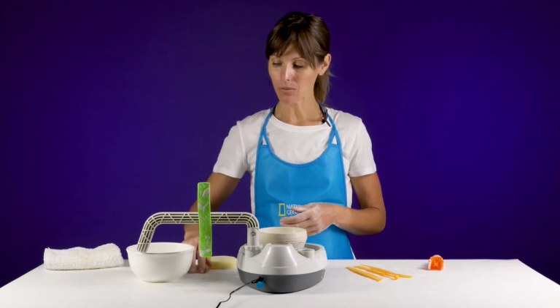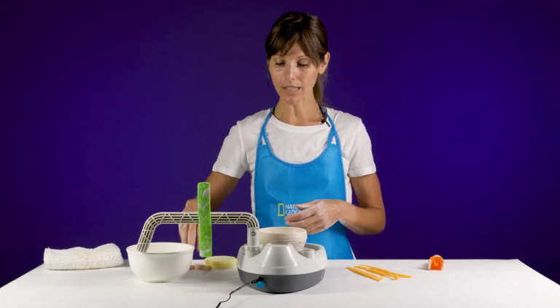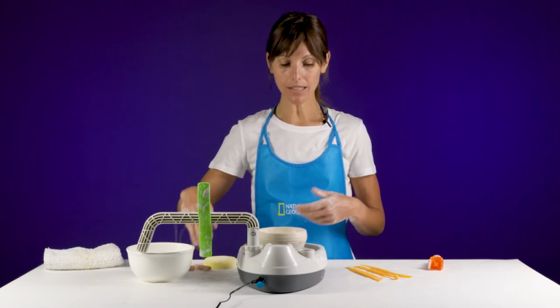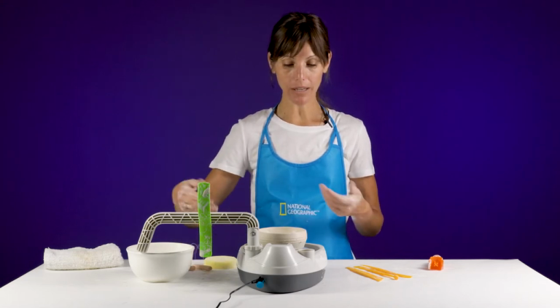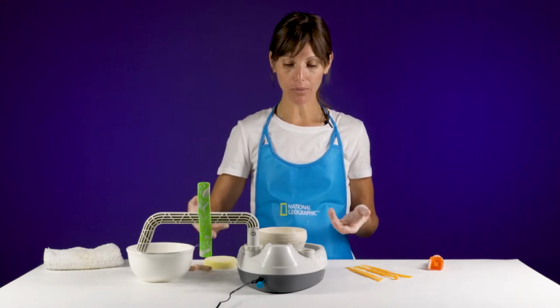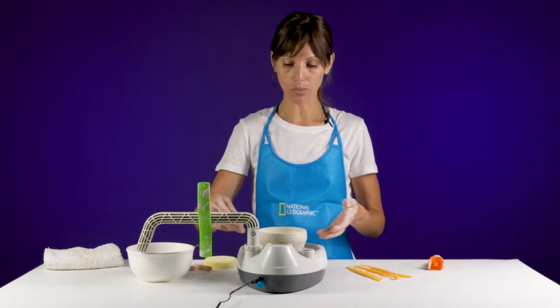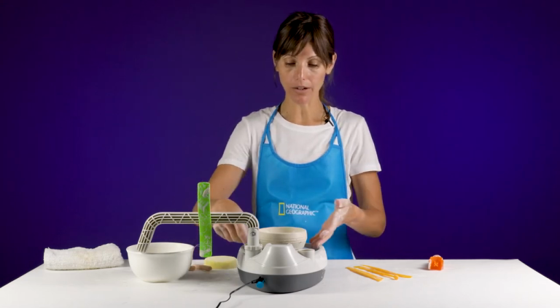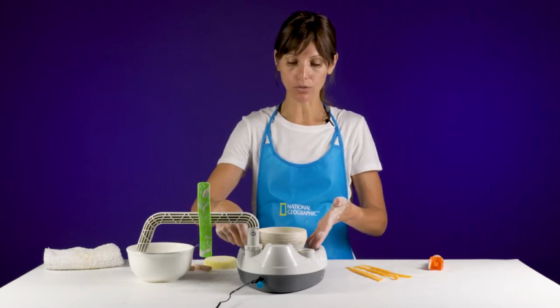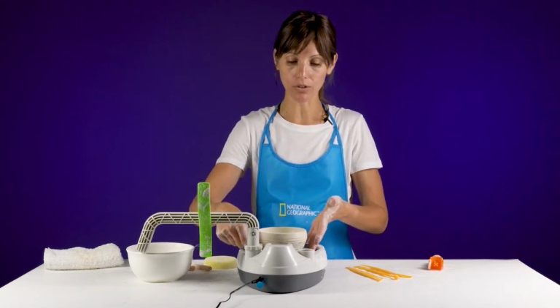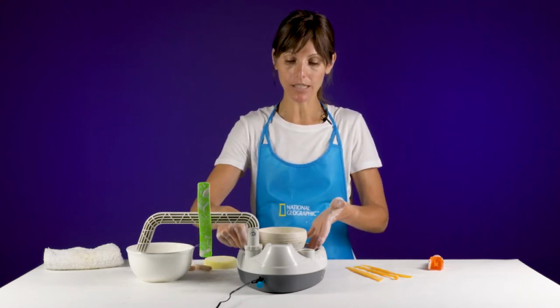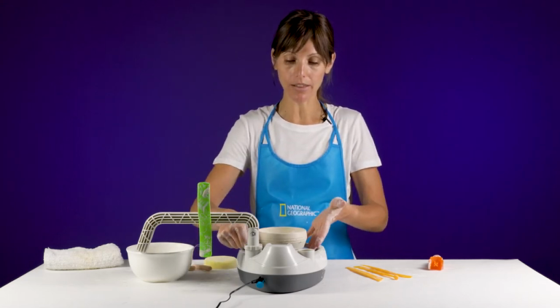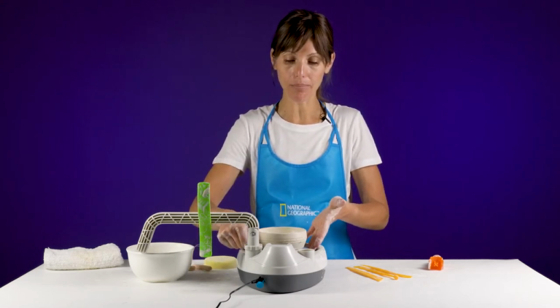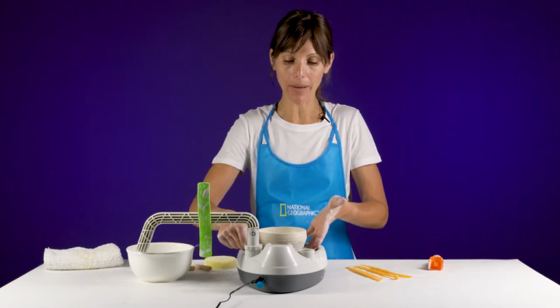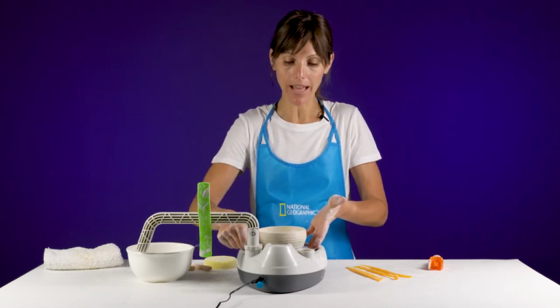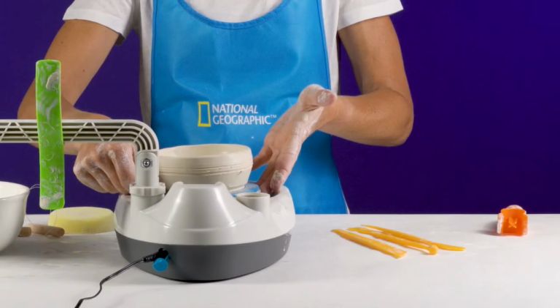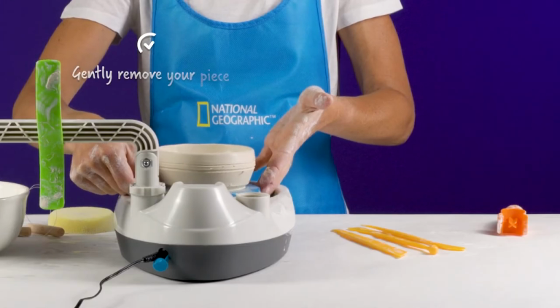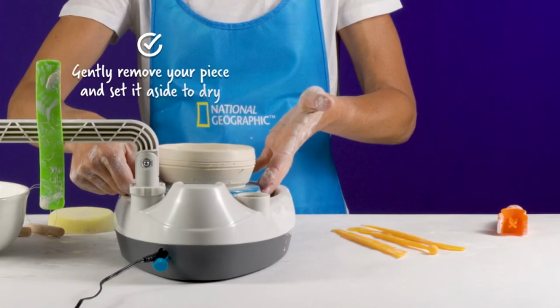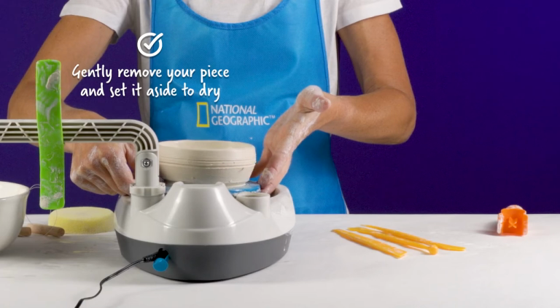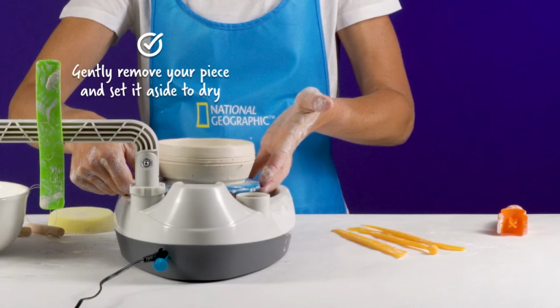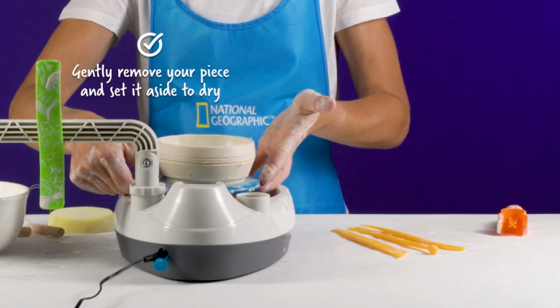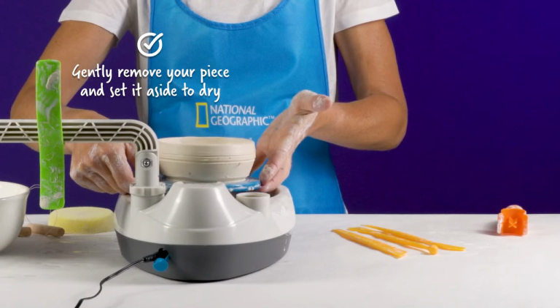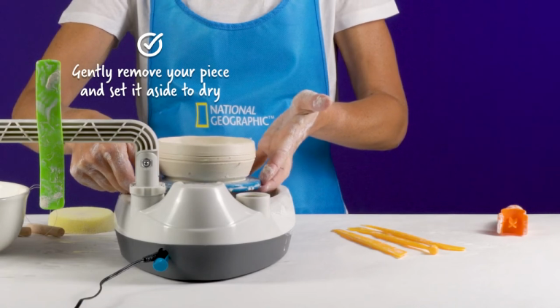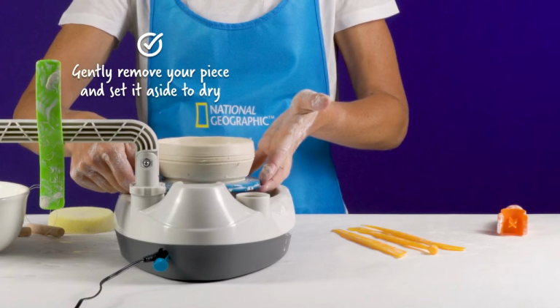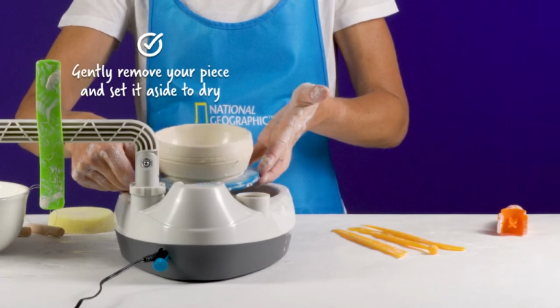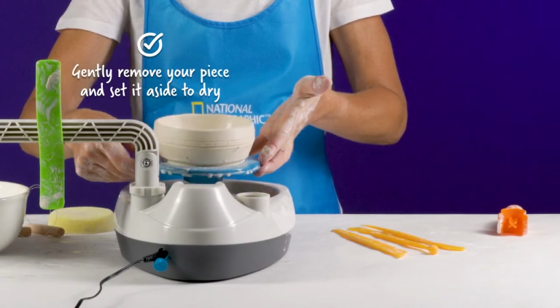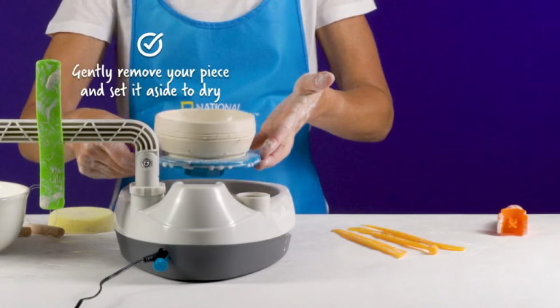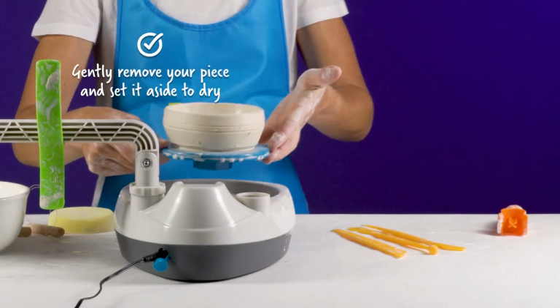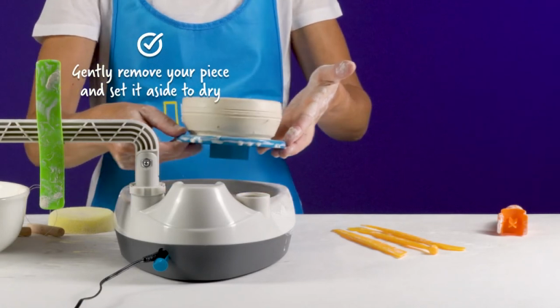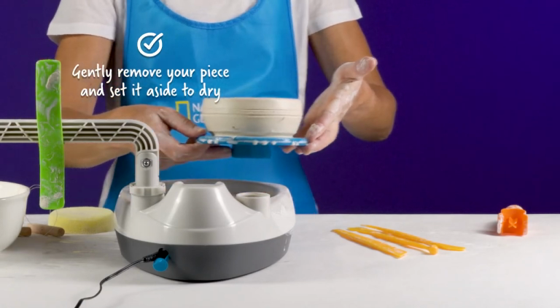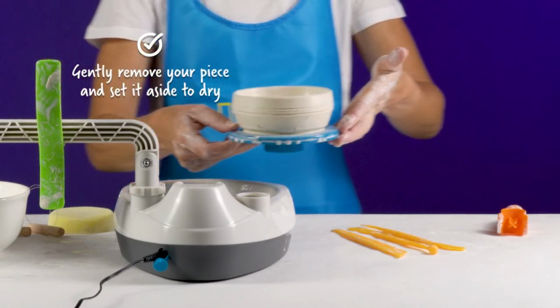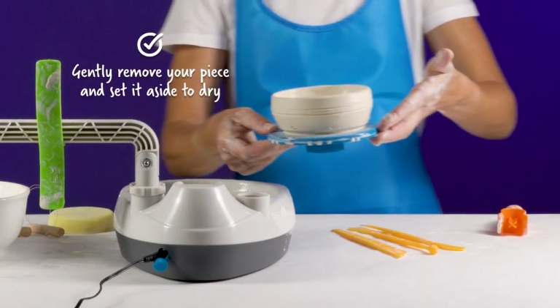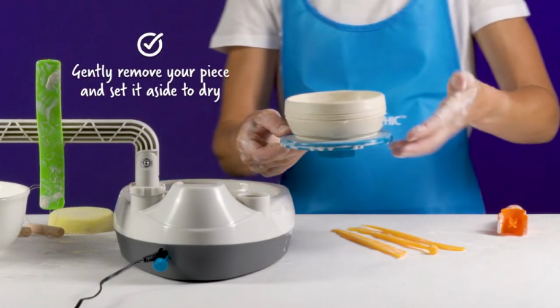Once it's been cut with the wire tool, you can take the bat and remove it from the wheel and set it off to the side to dry.